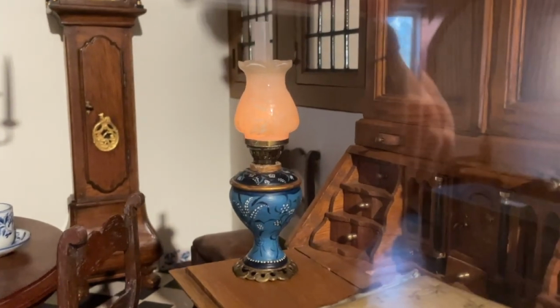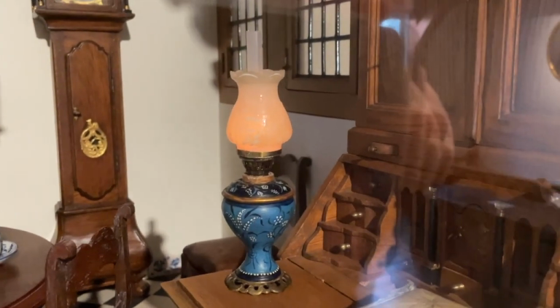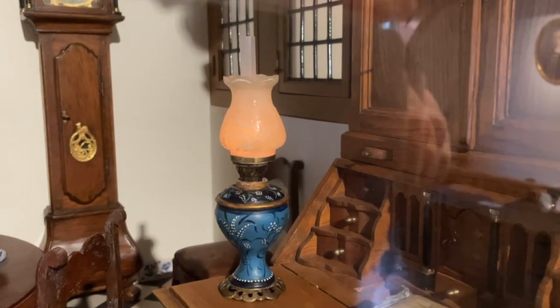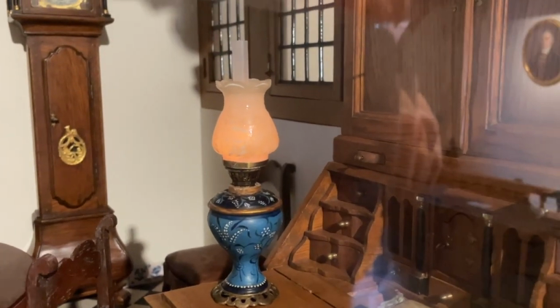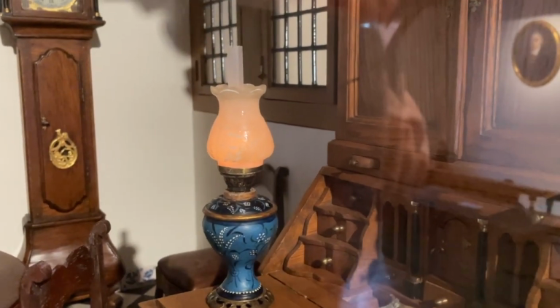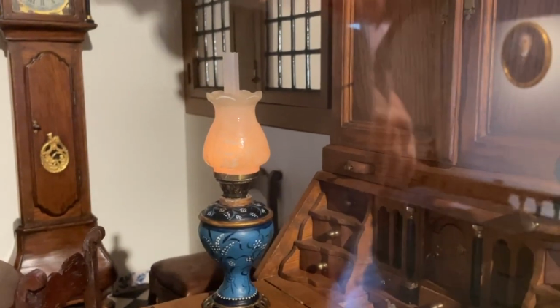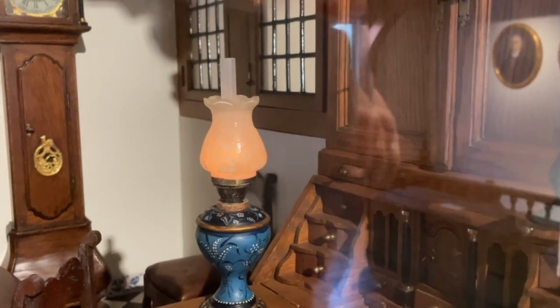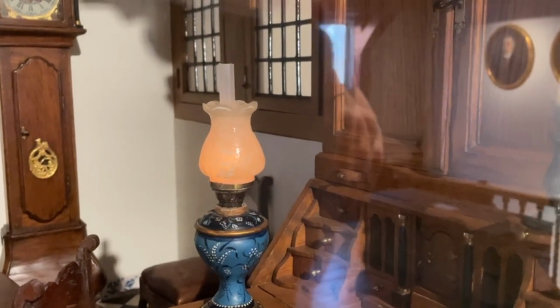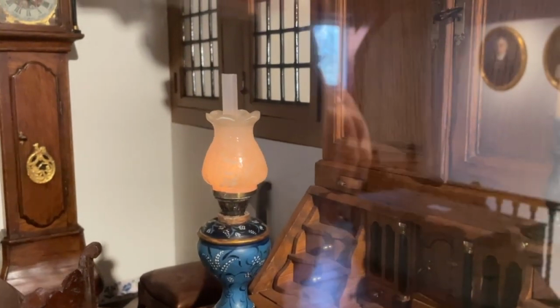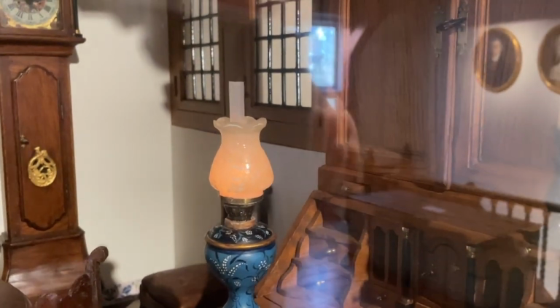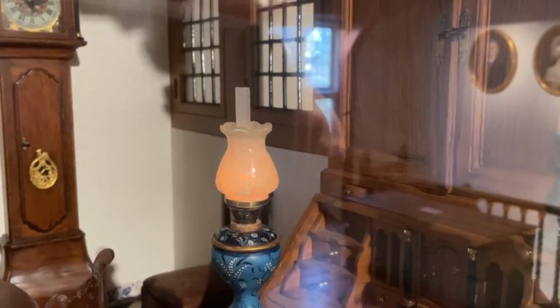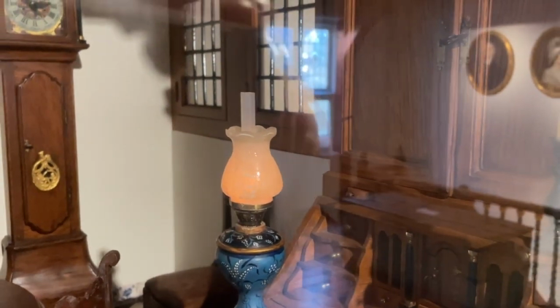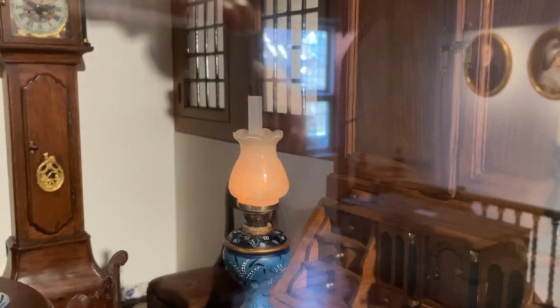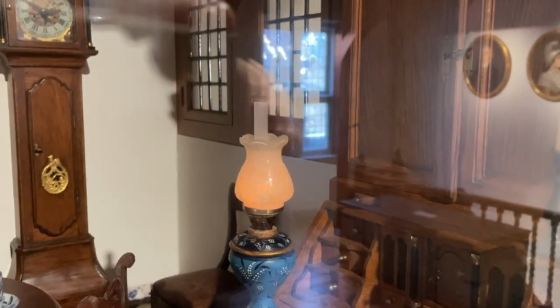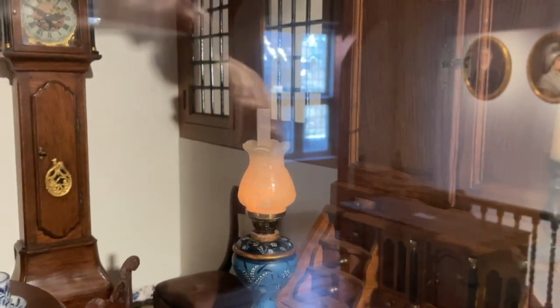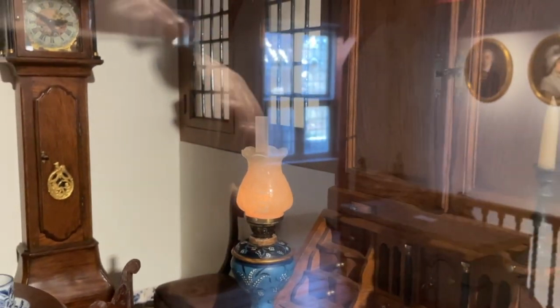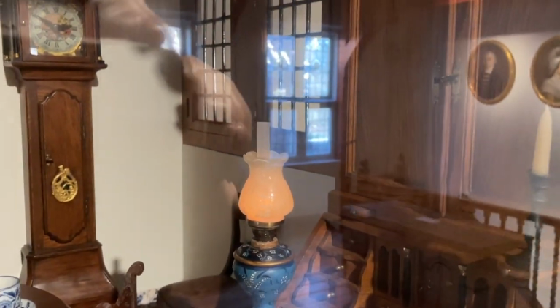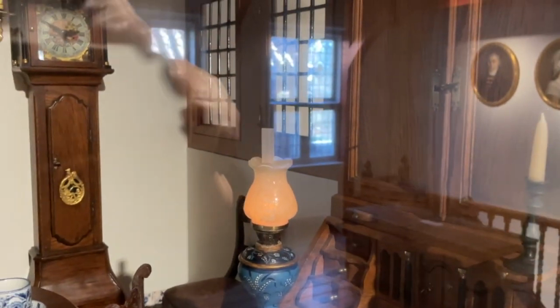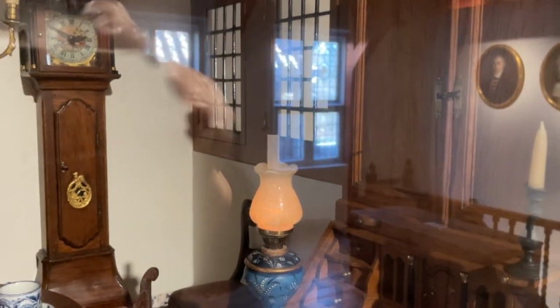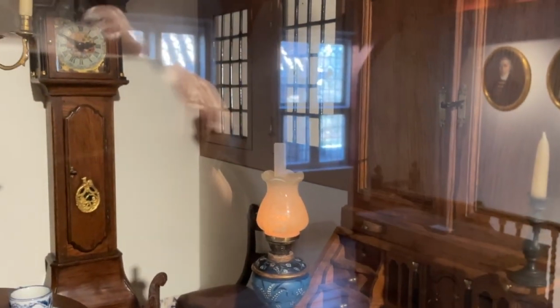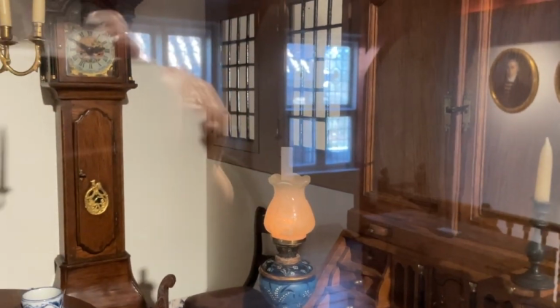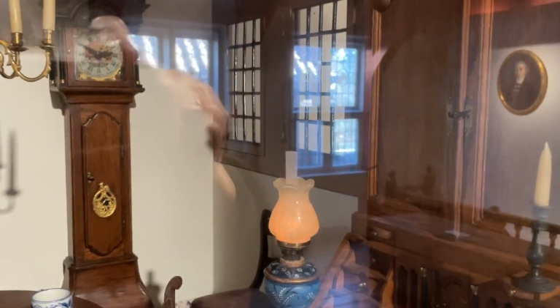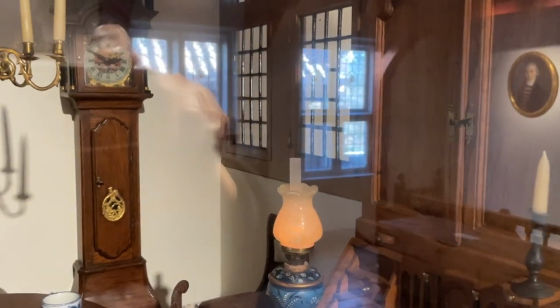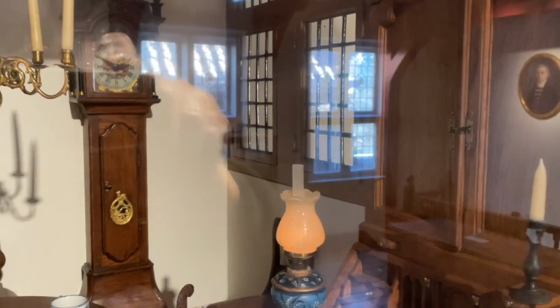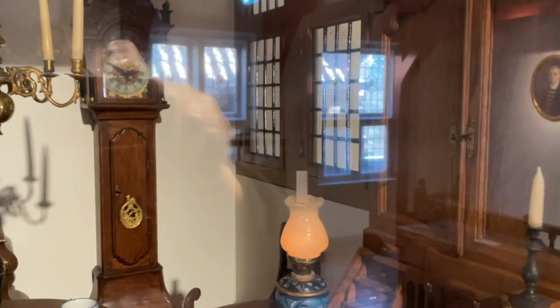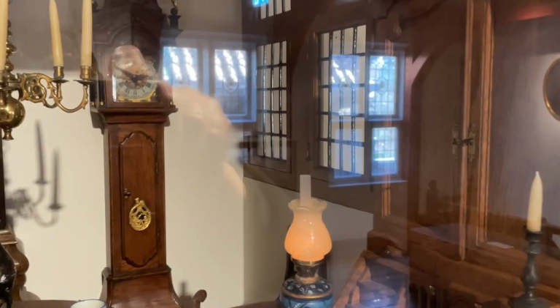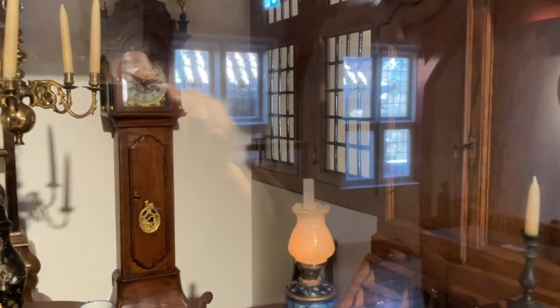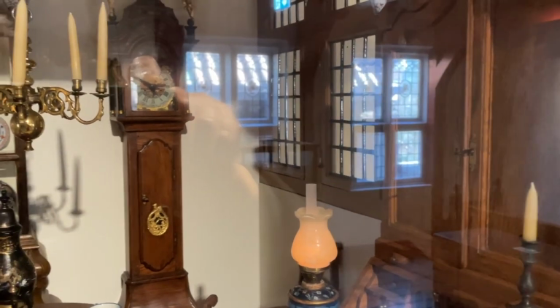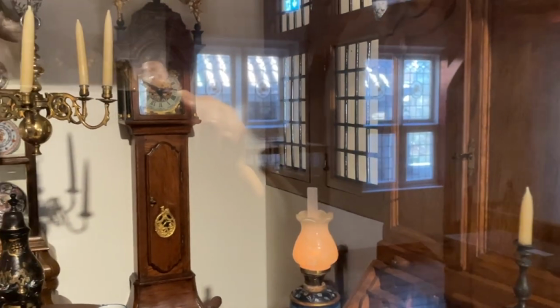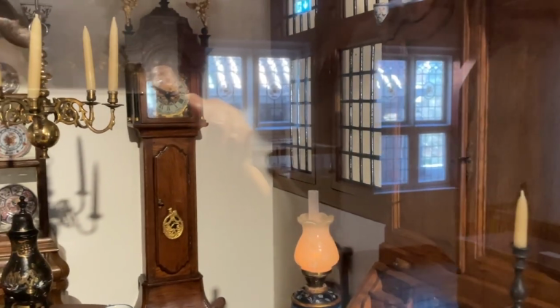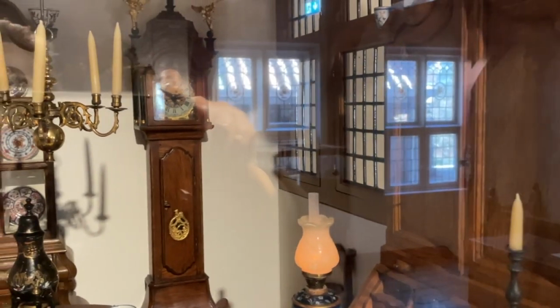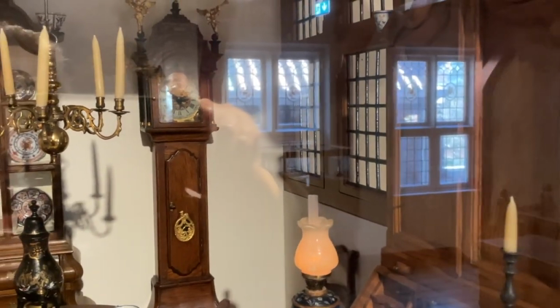I am so sorry some parts of the video are so hard to see because of the reflection of the glass. There wasn't much I could do about that.